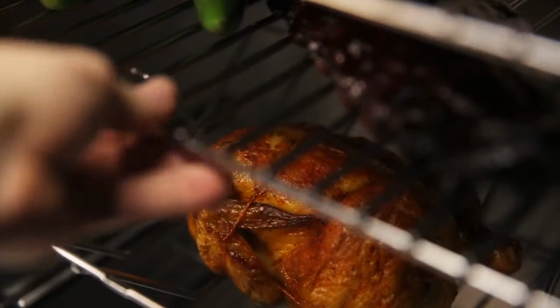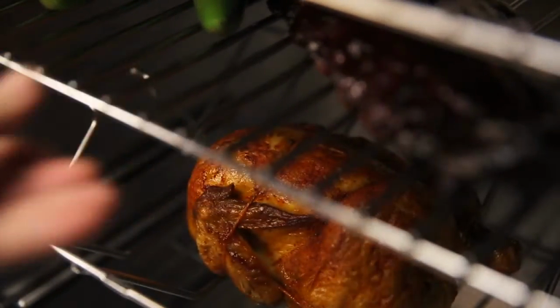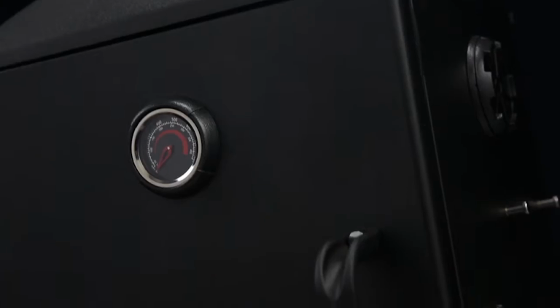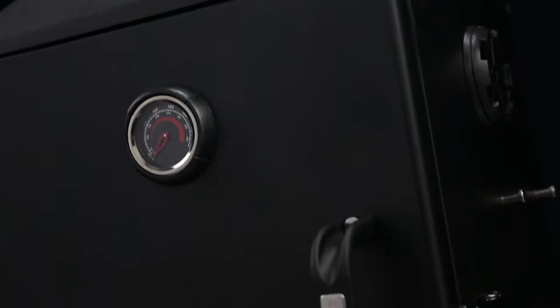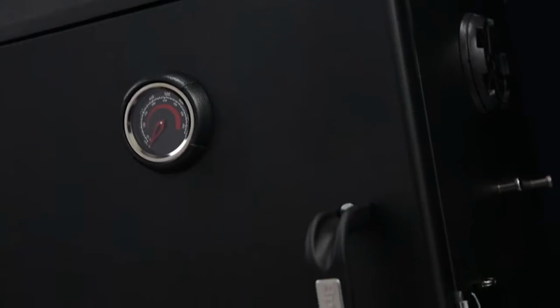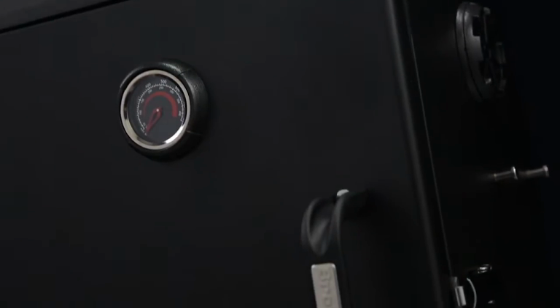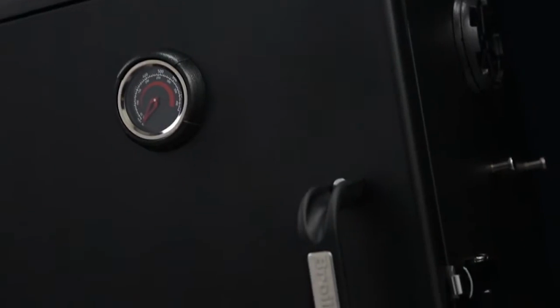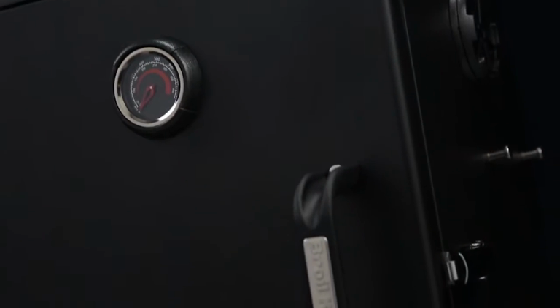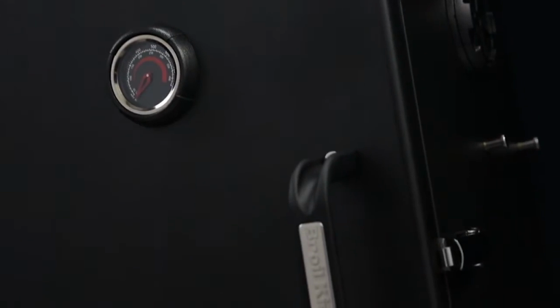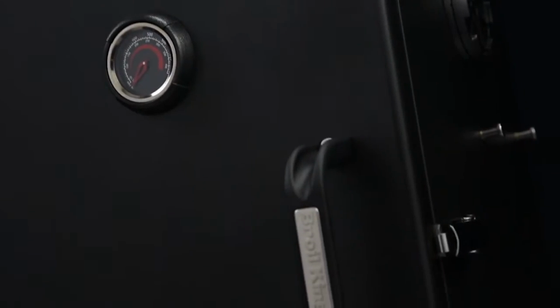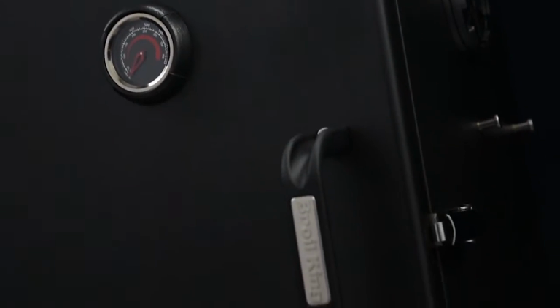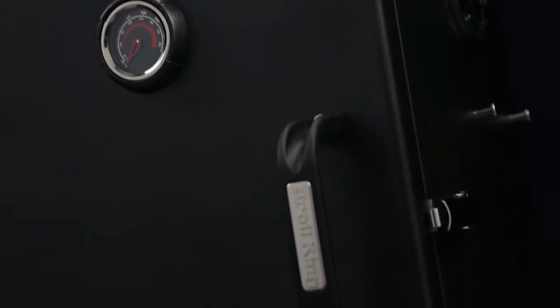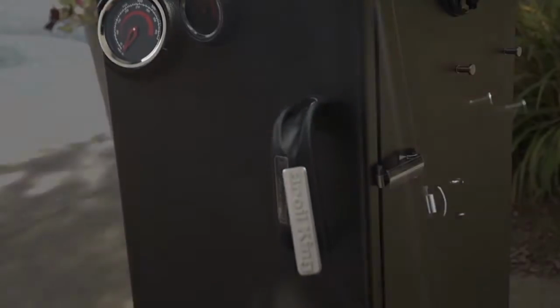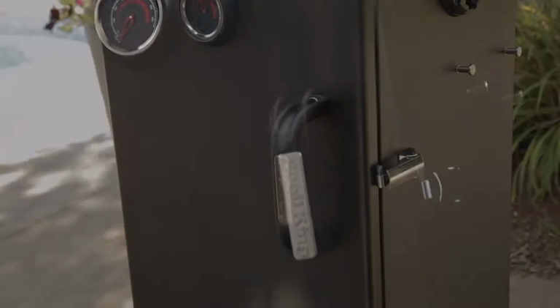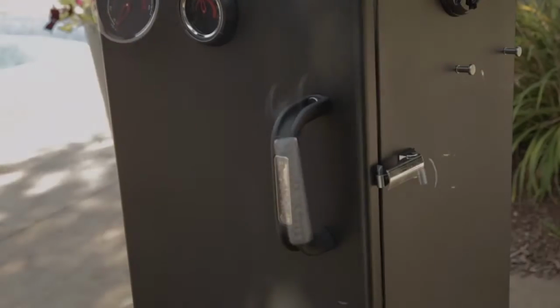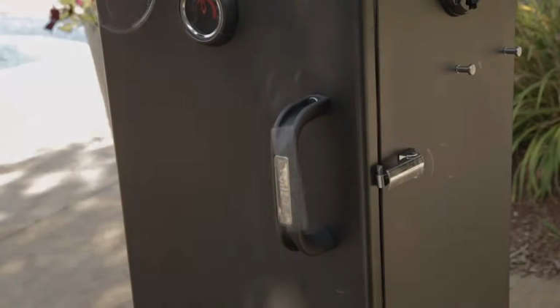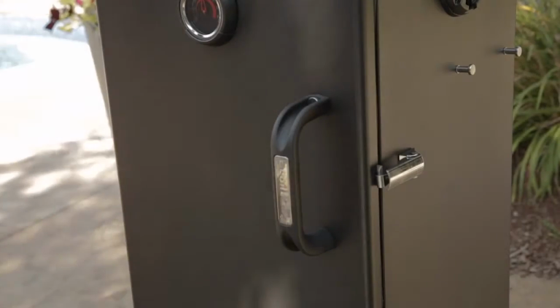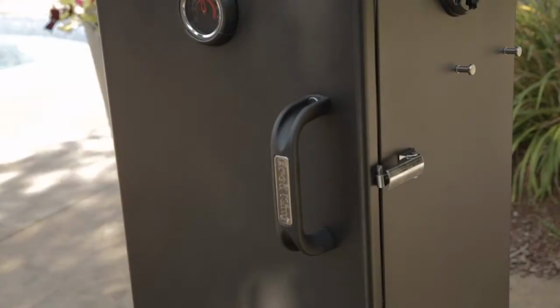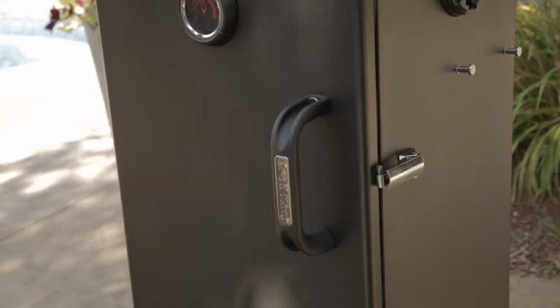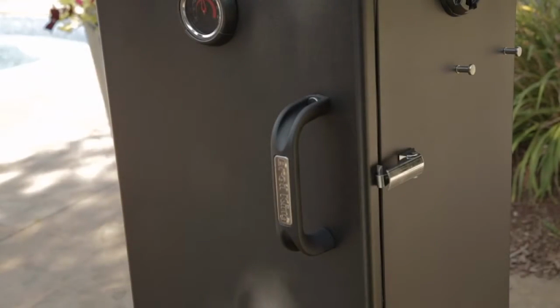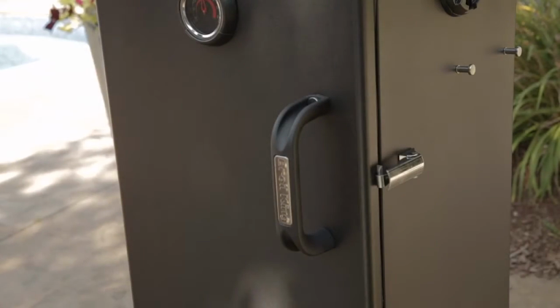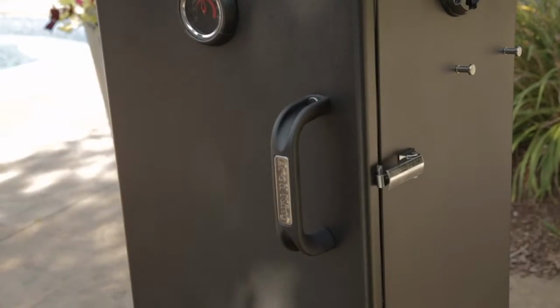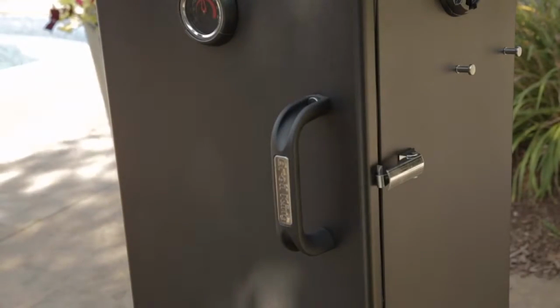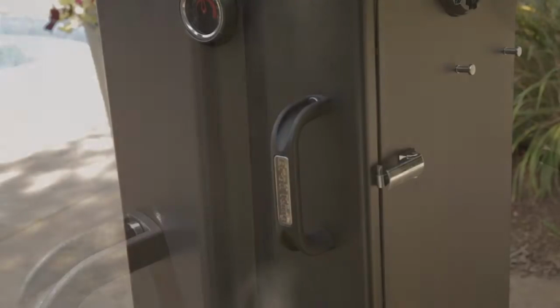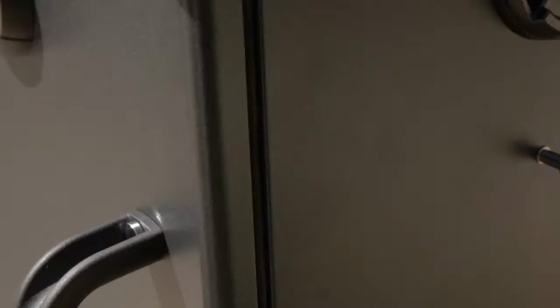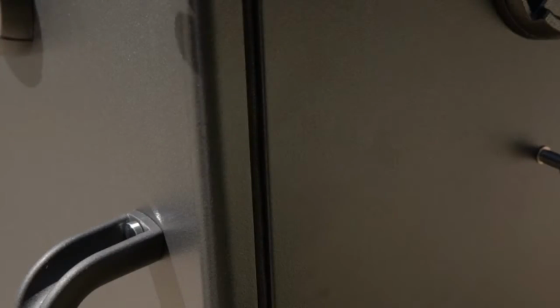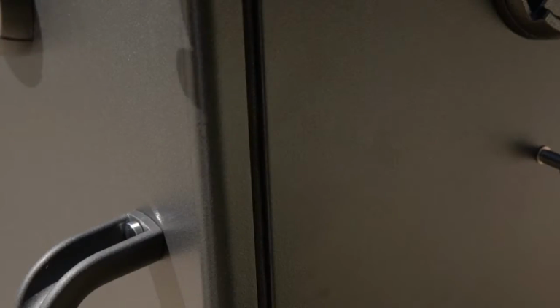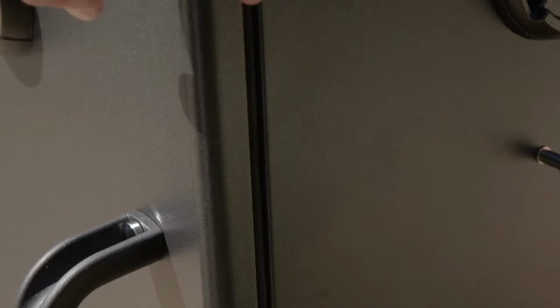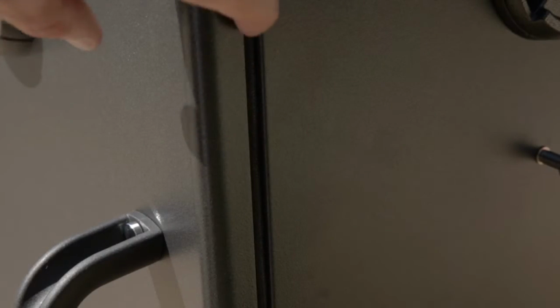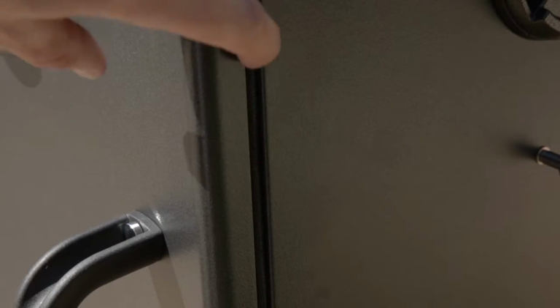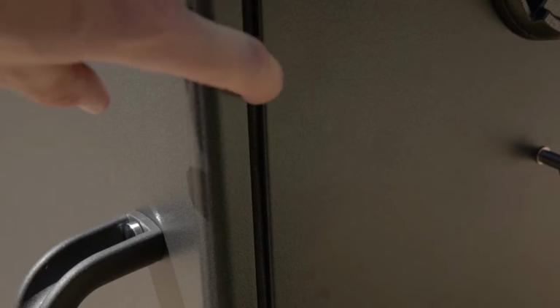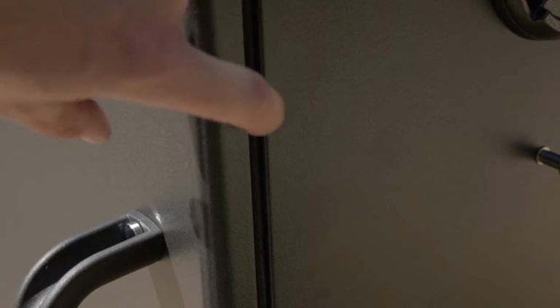The secret to cooking on the Broilking Smoke Vertical Smoker is making sure the doors remain closed.